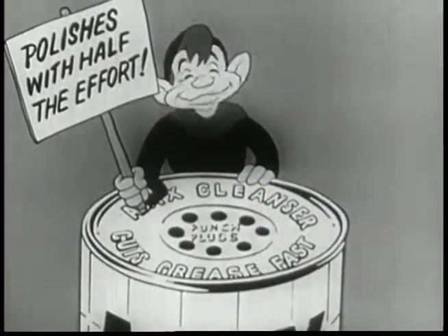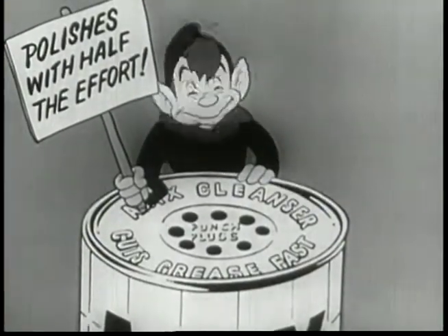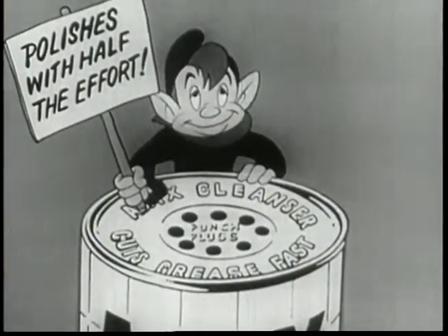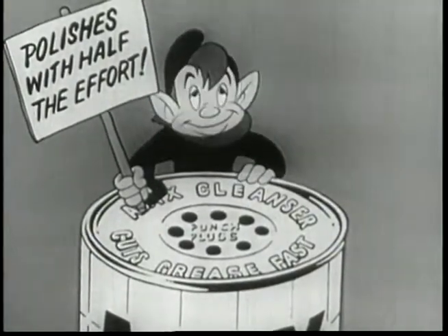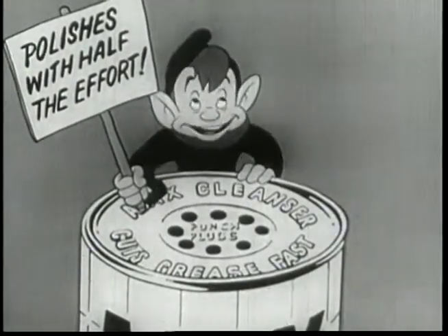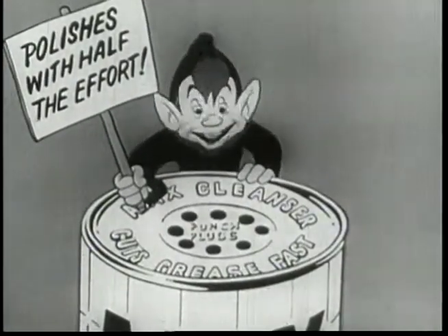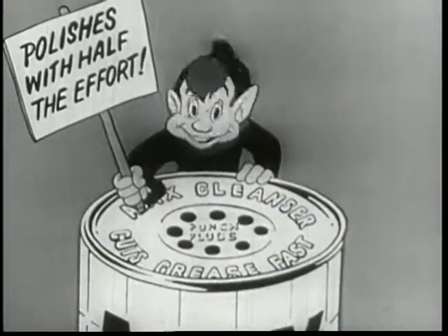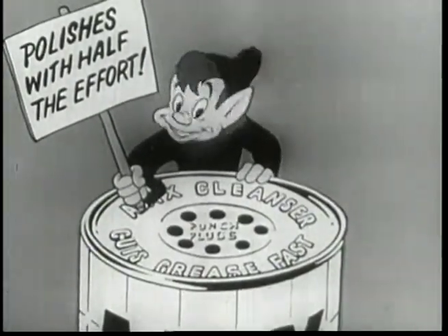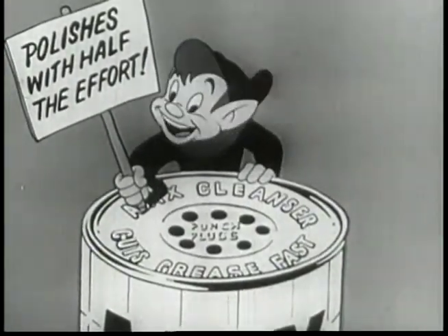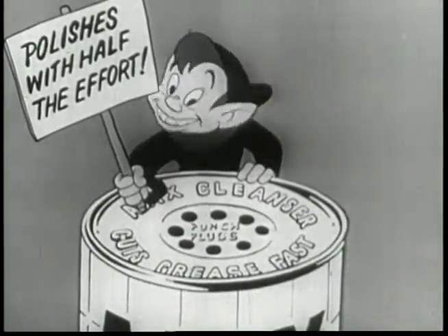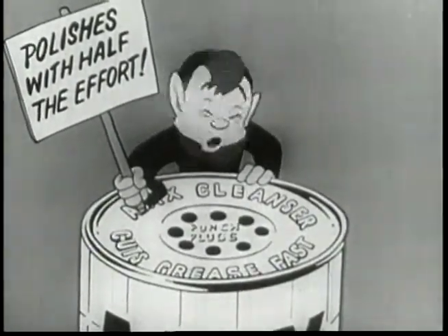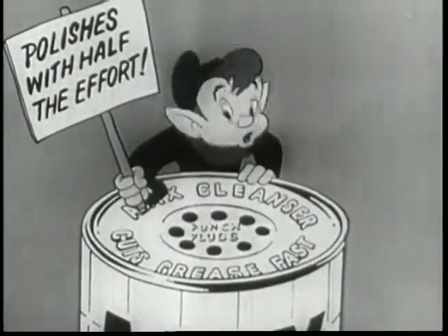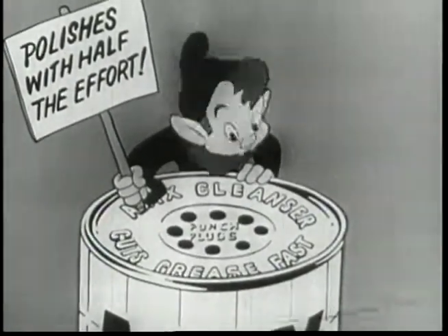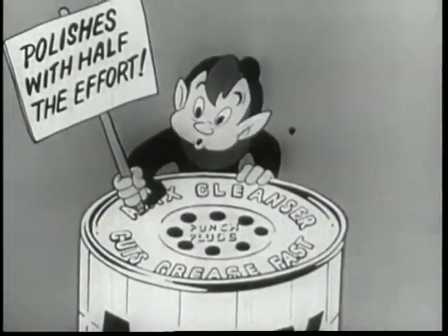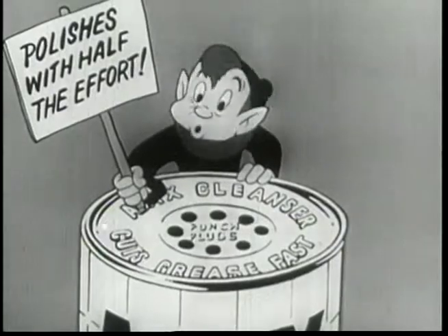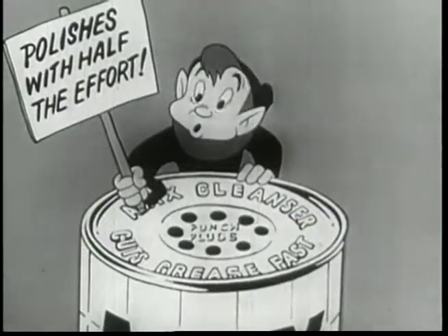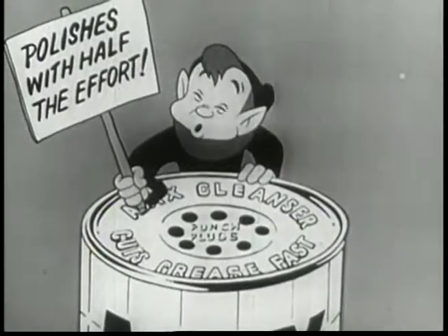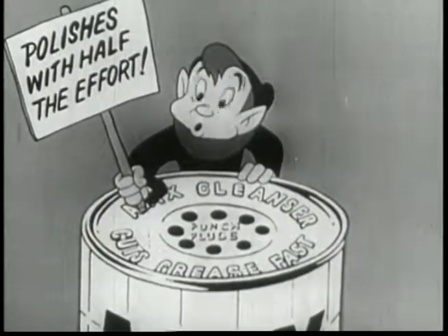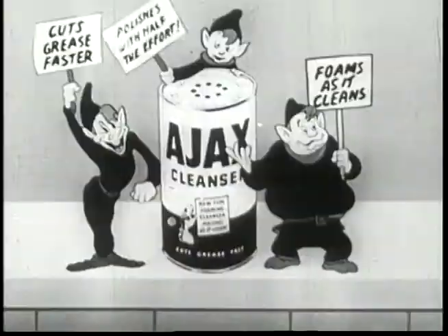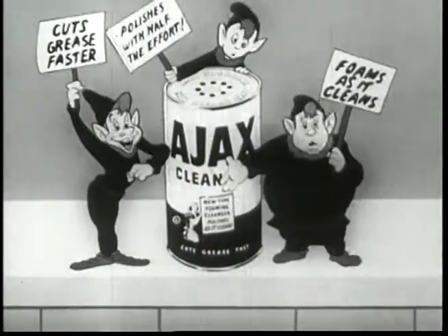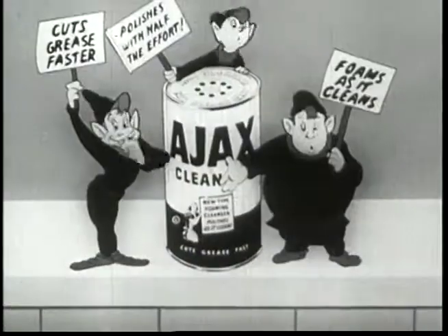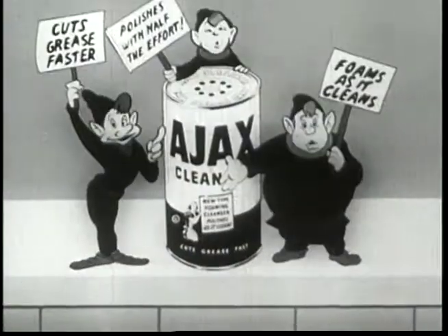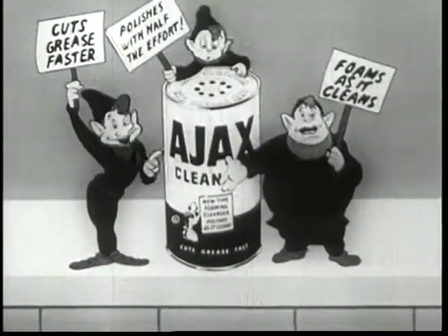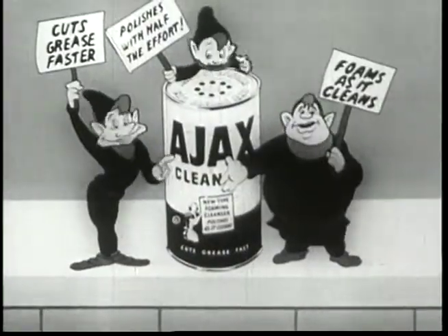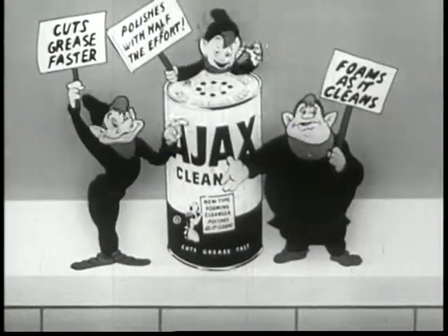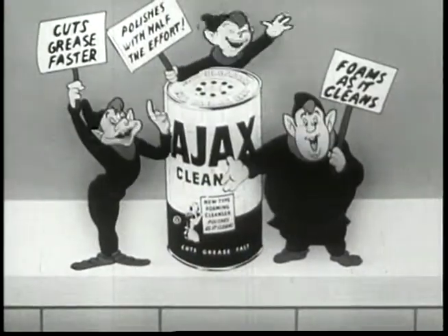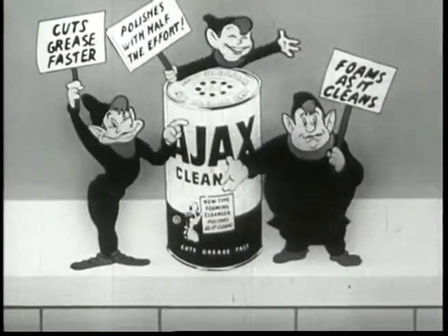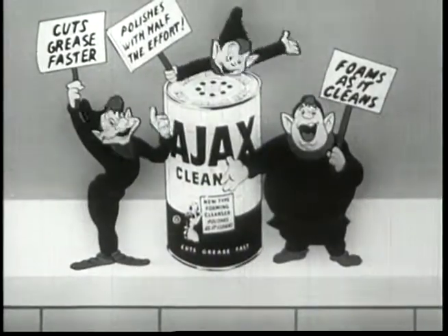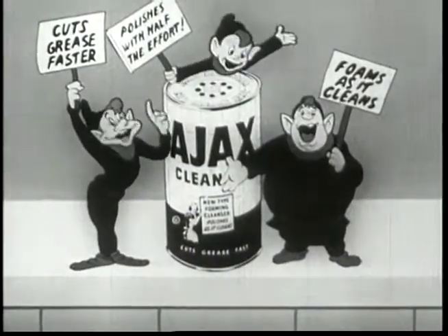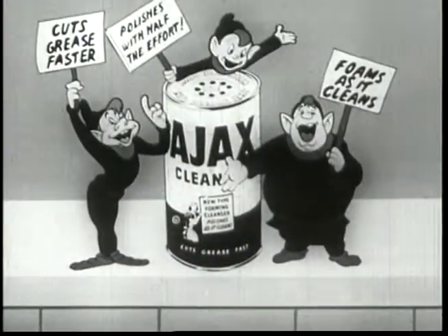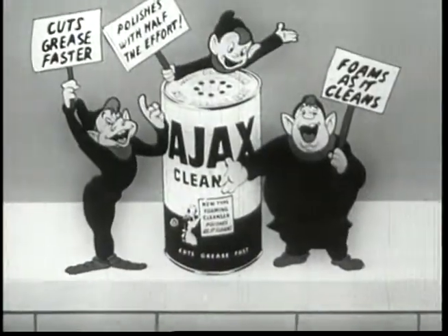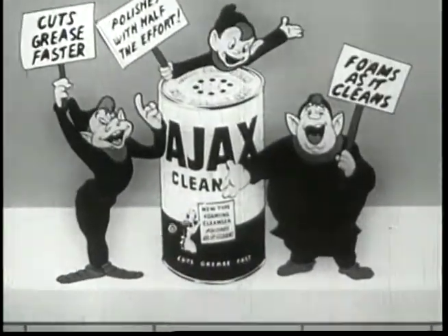Mmm, and it smells good too. So use Ajax!